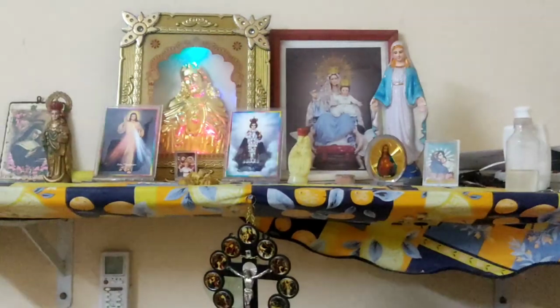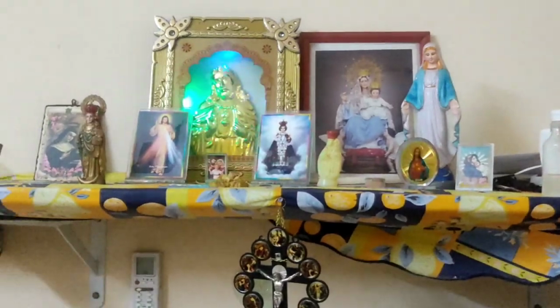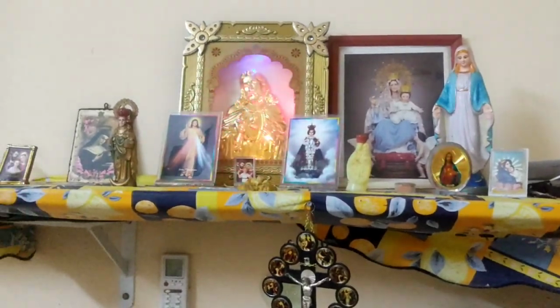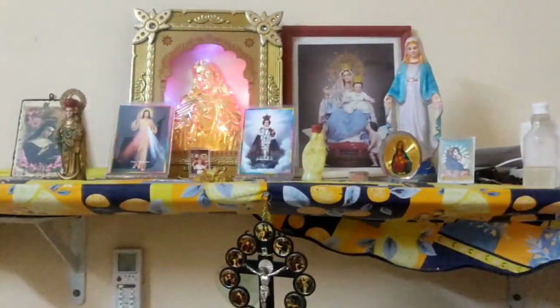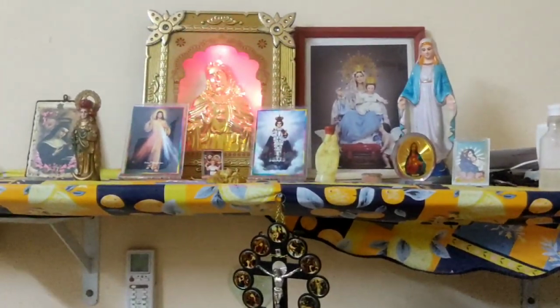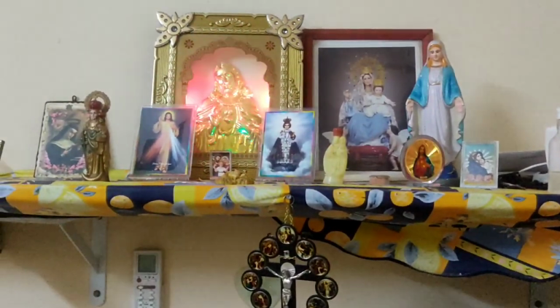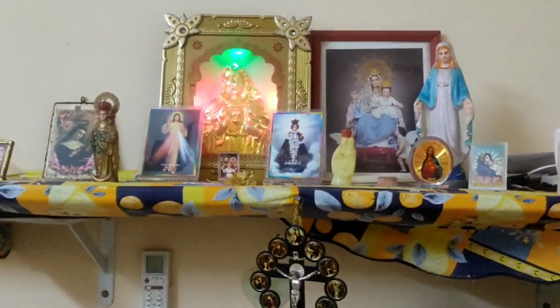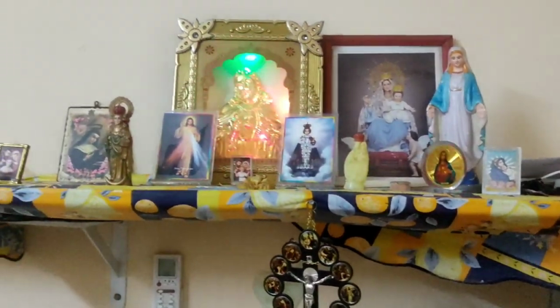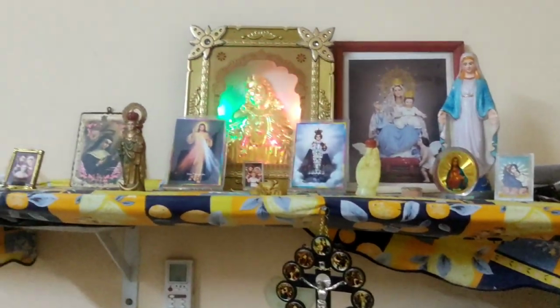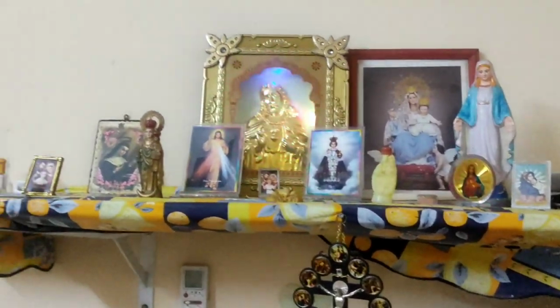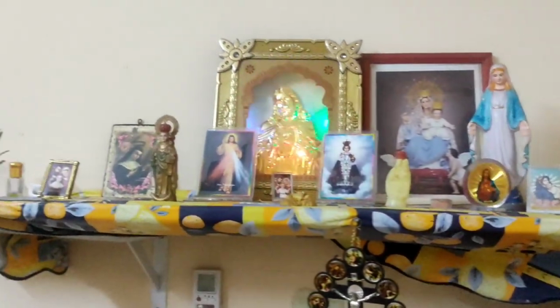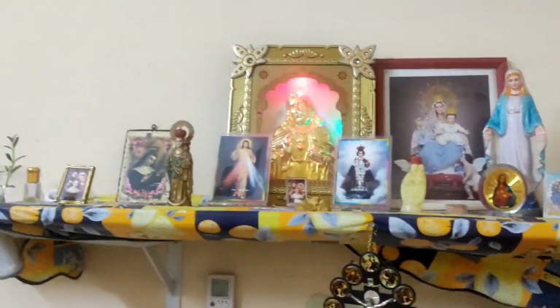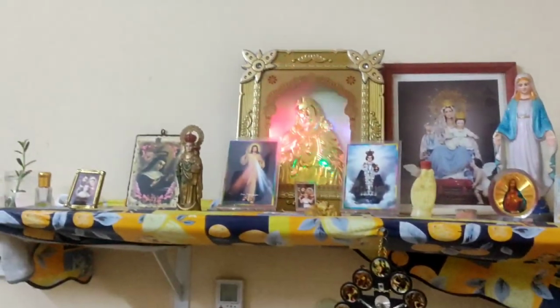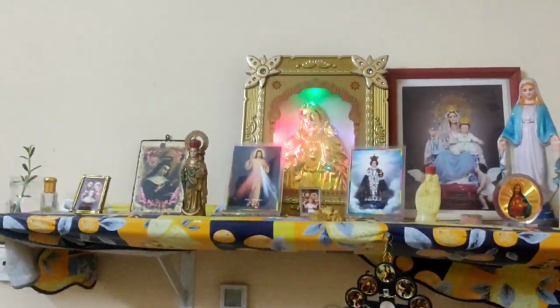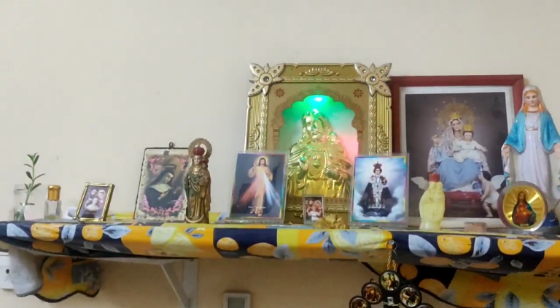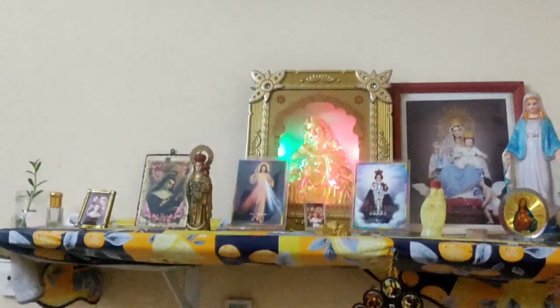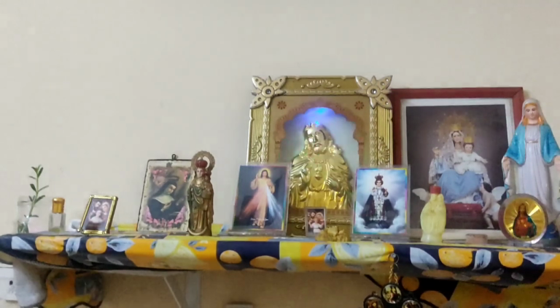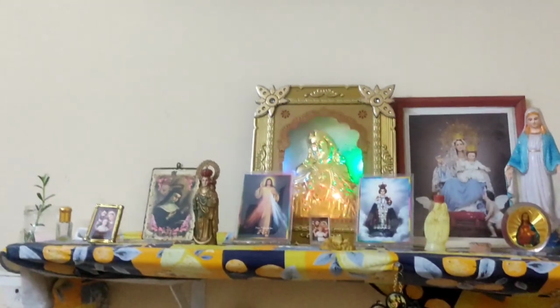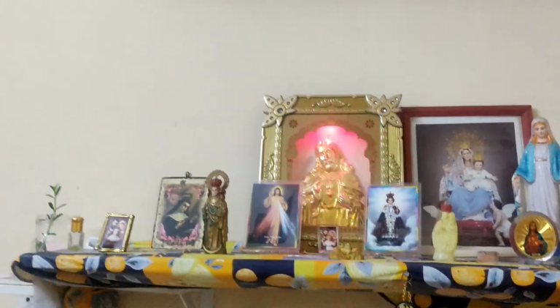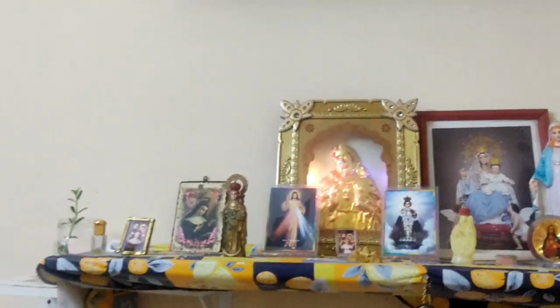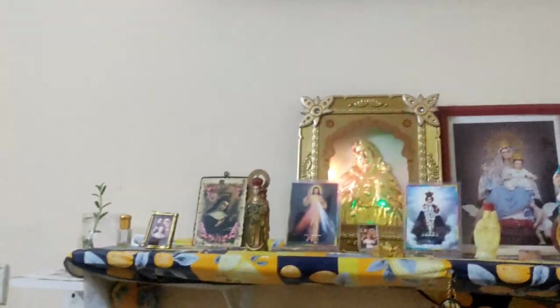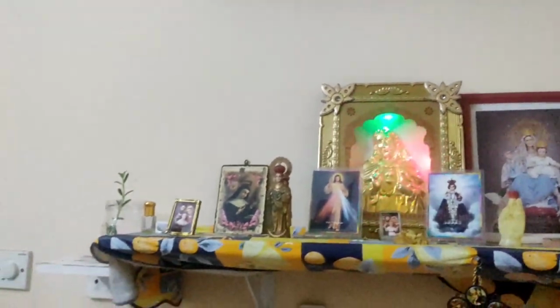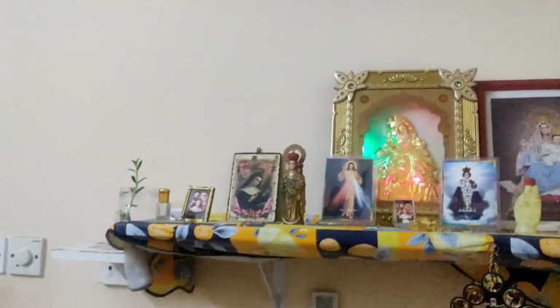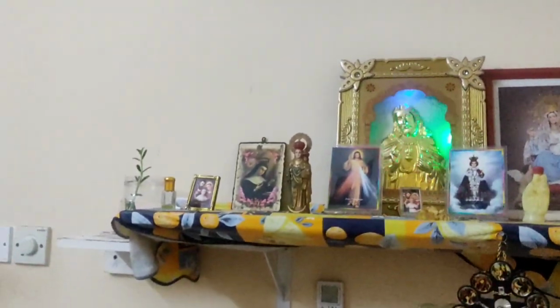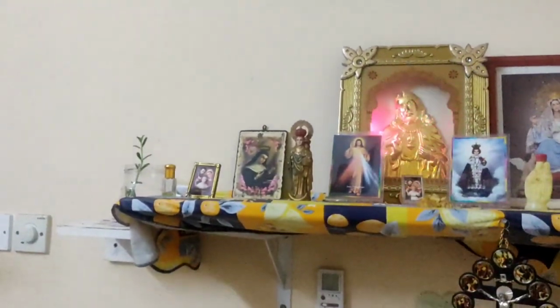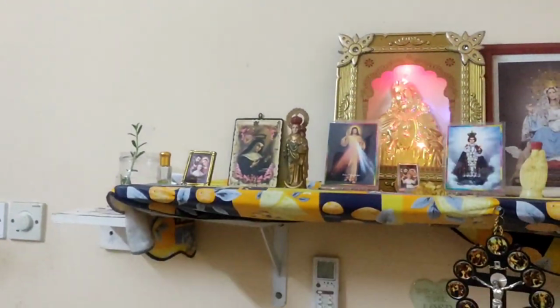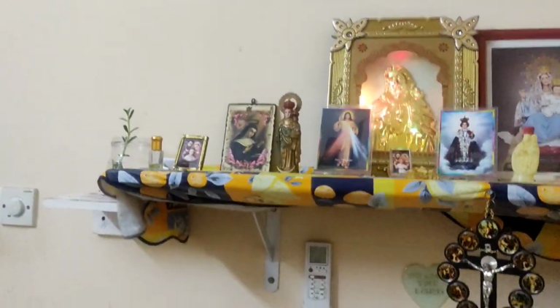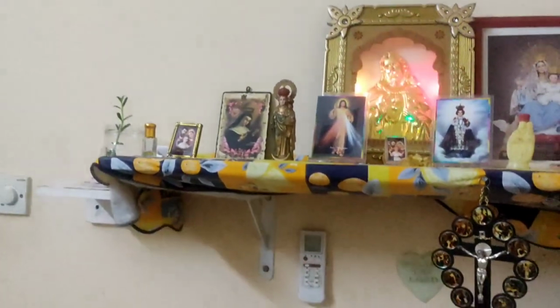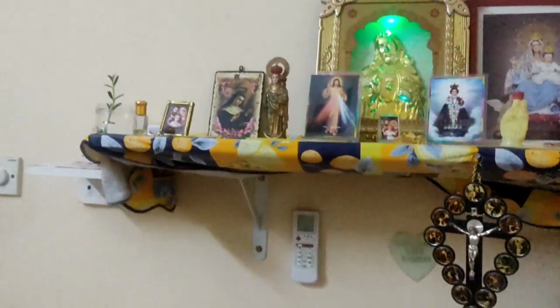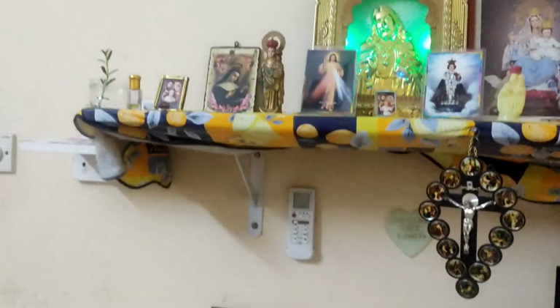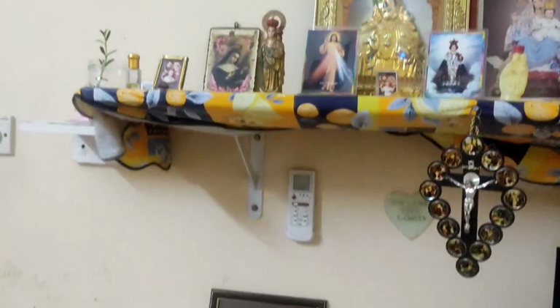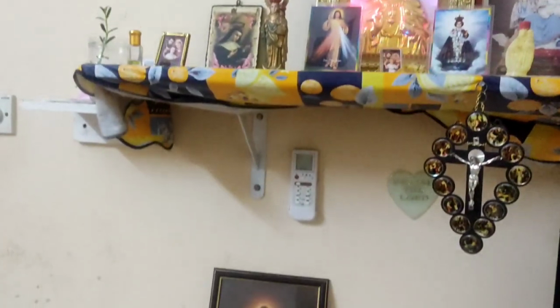This is our prayer section. We have two verses here.